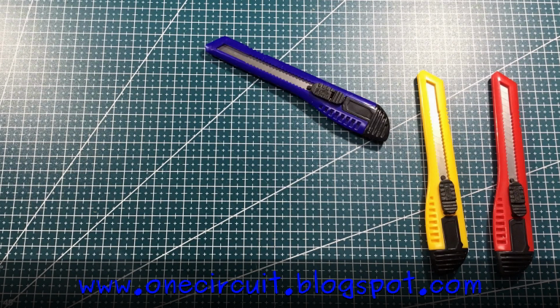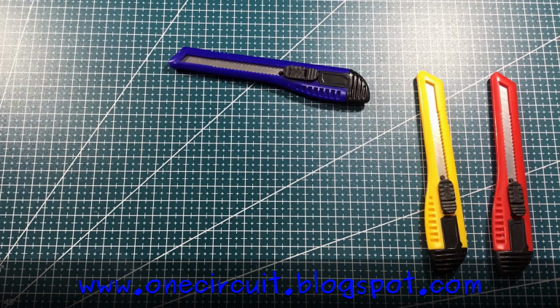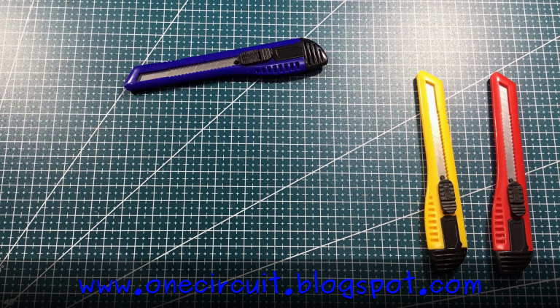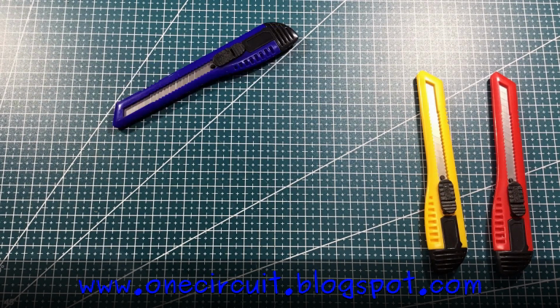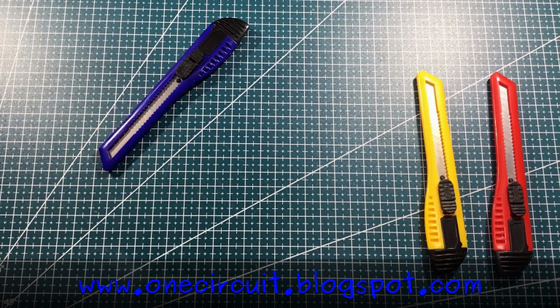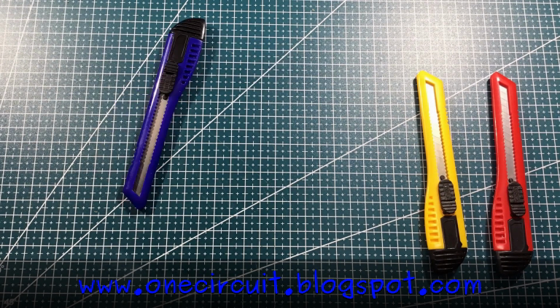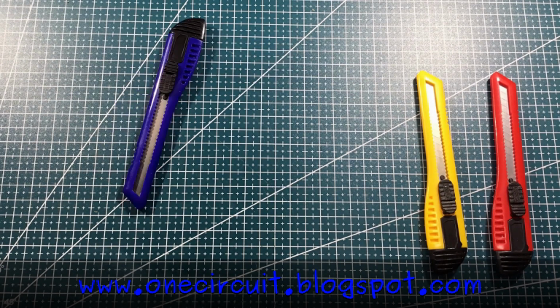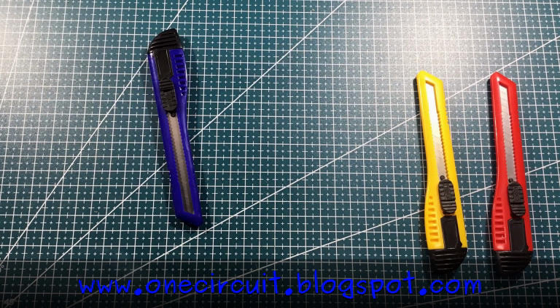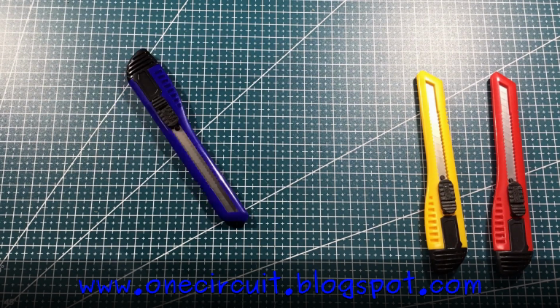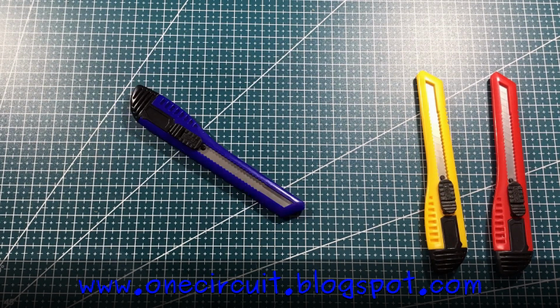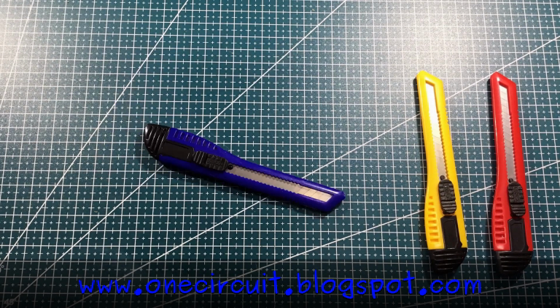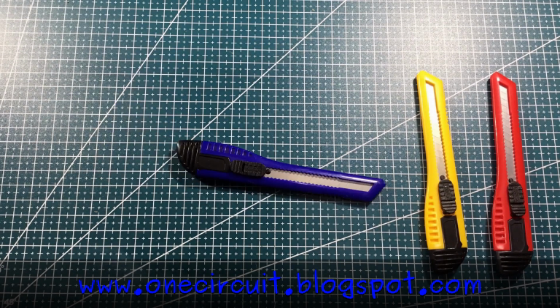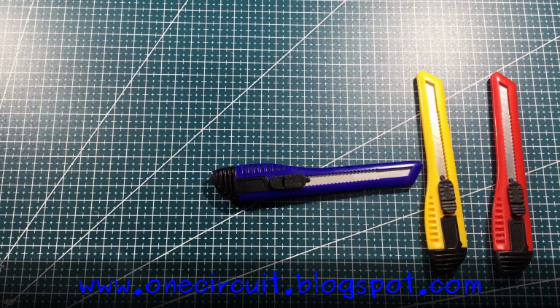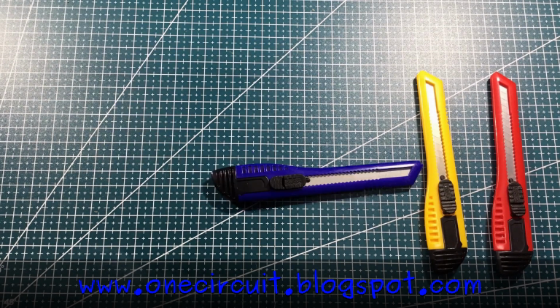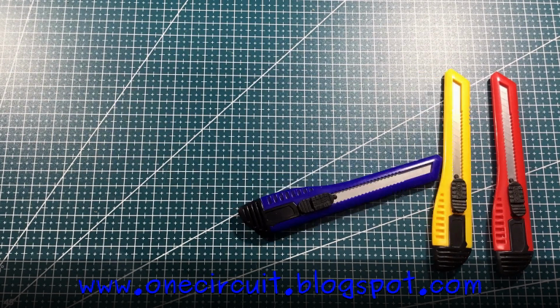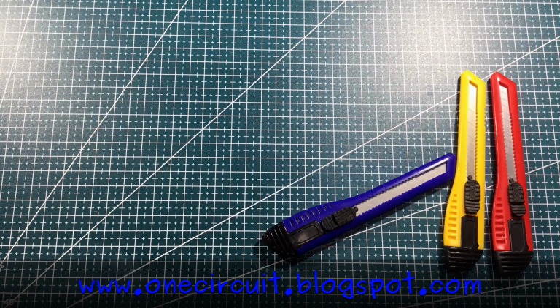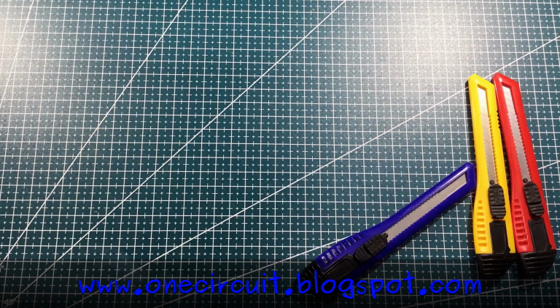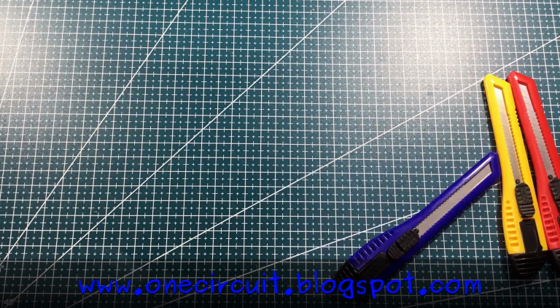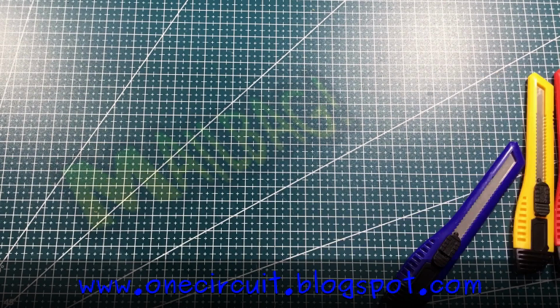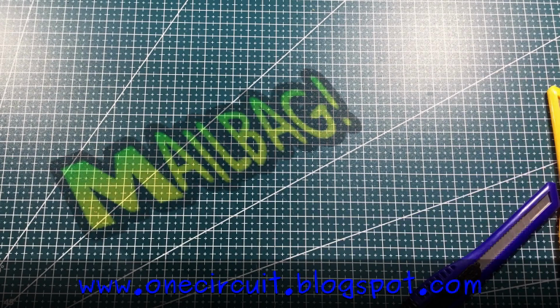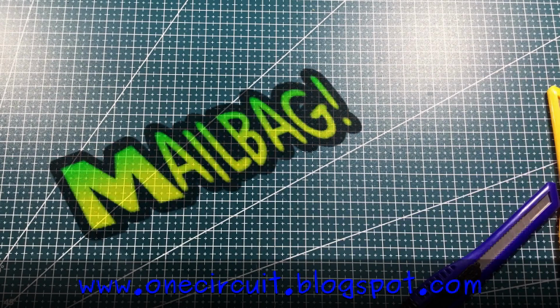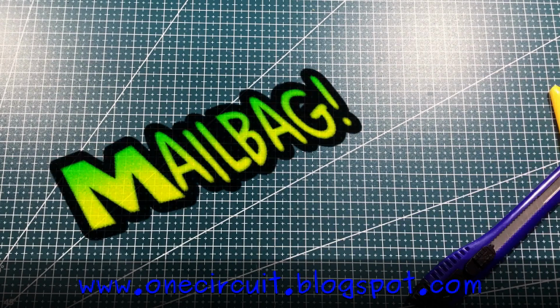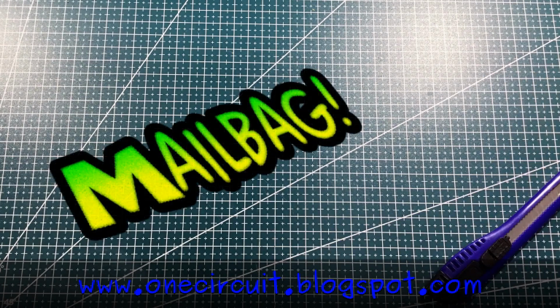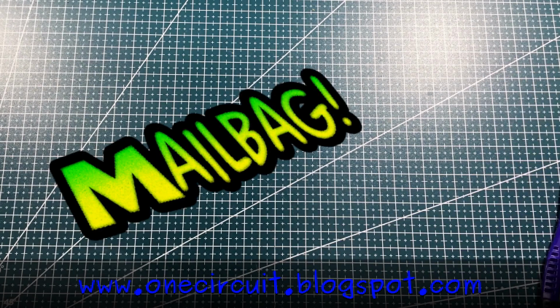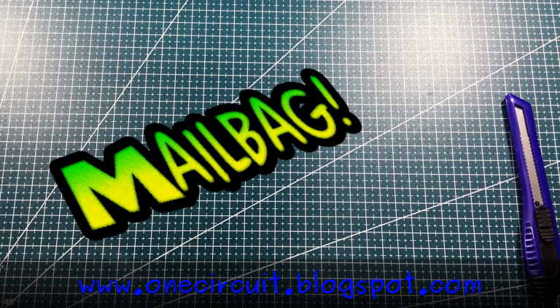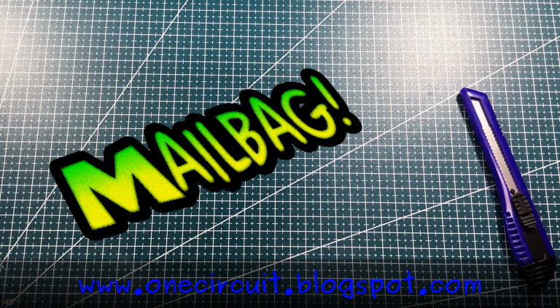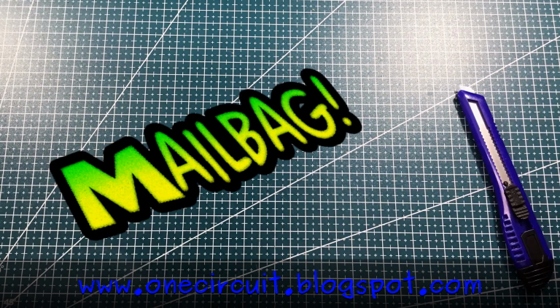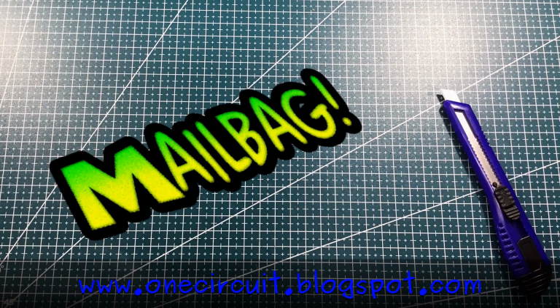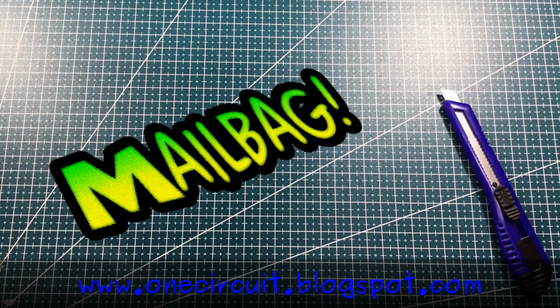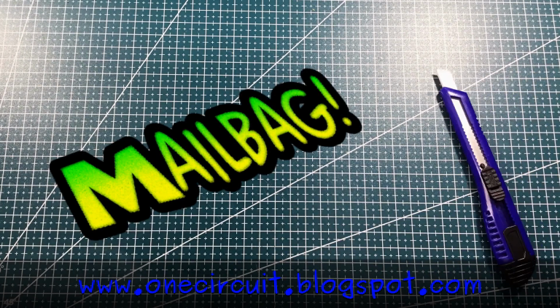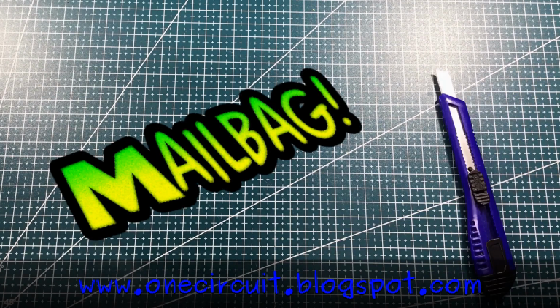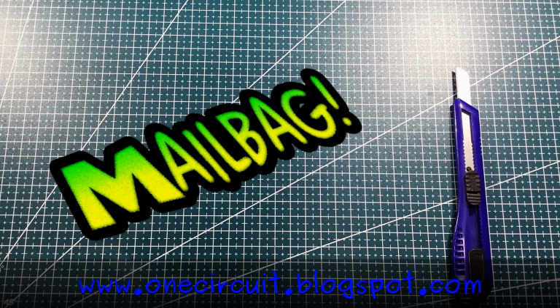It's mailbag time, with non-copyrighted music.